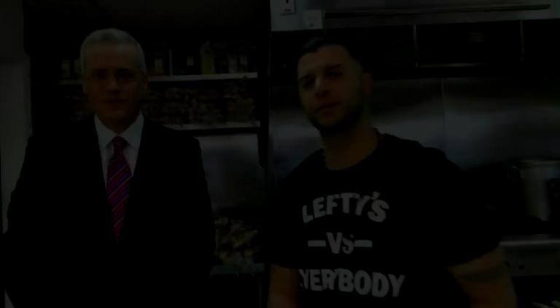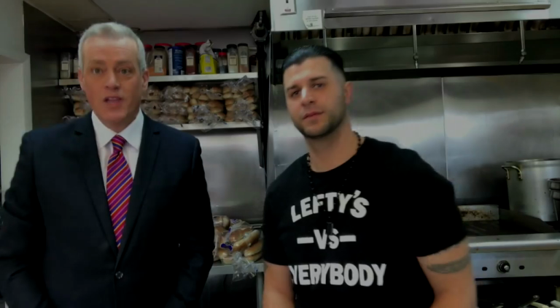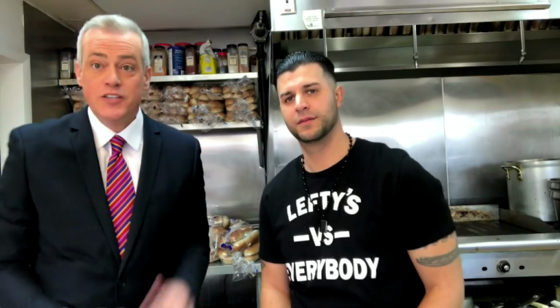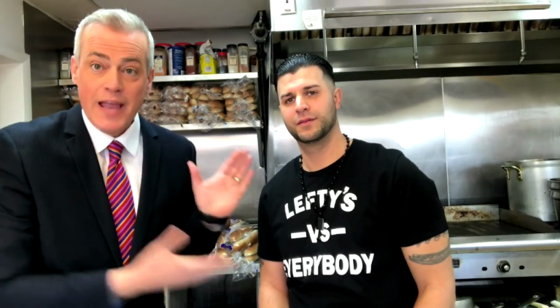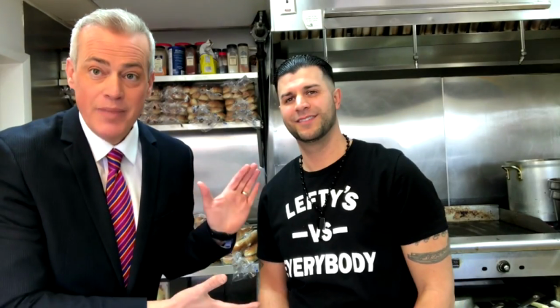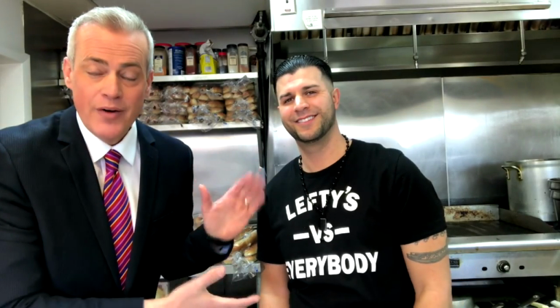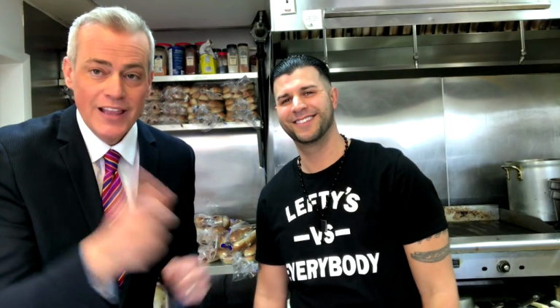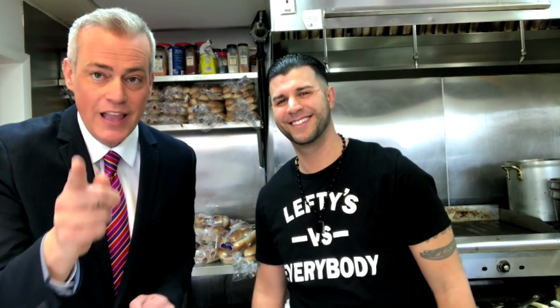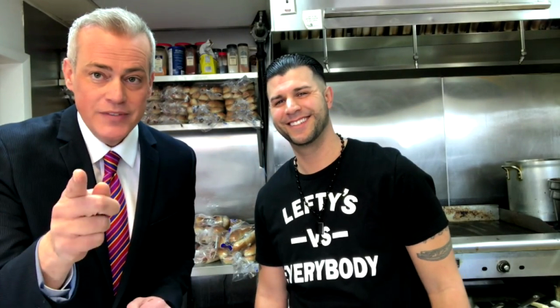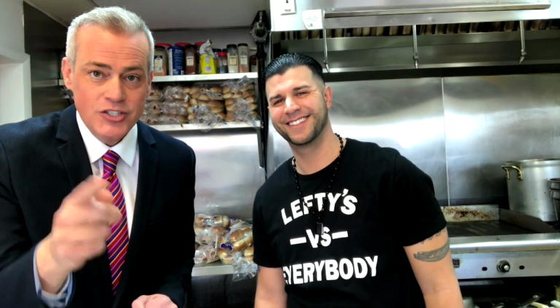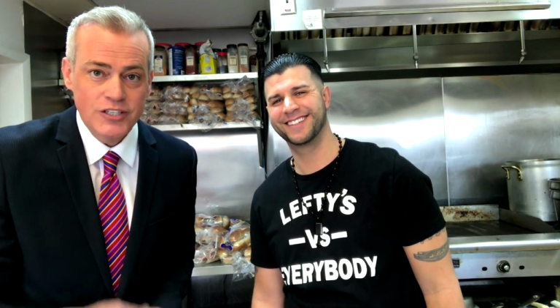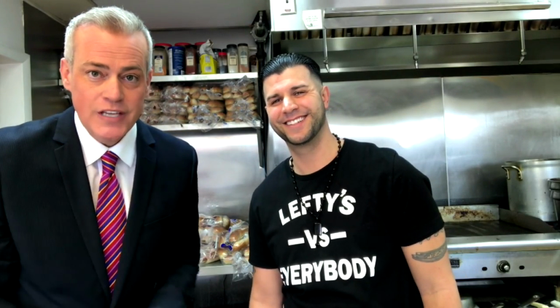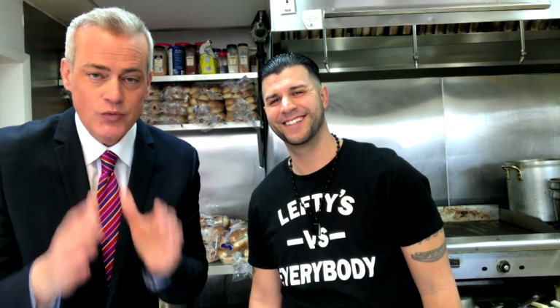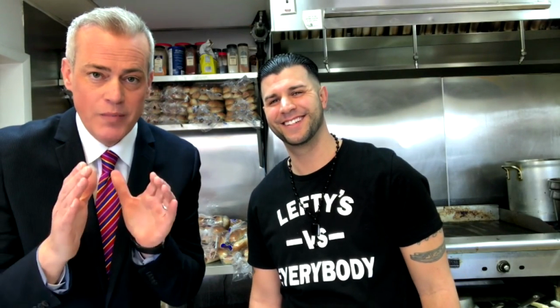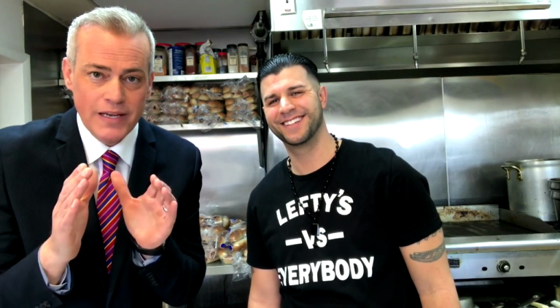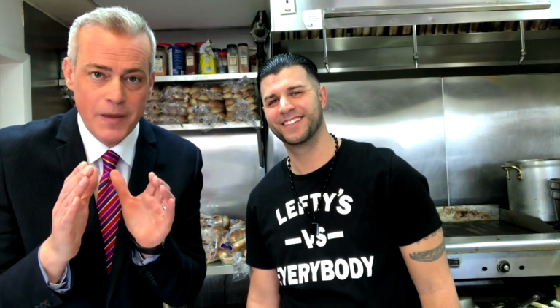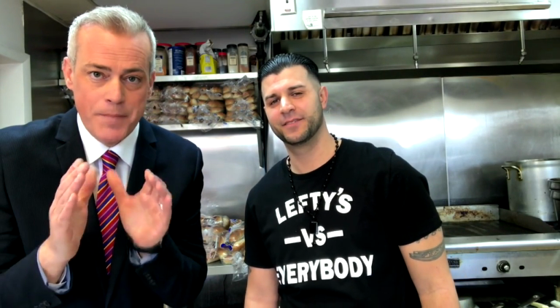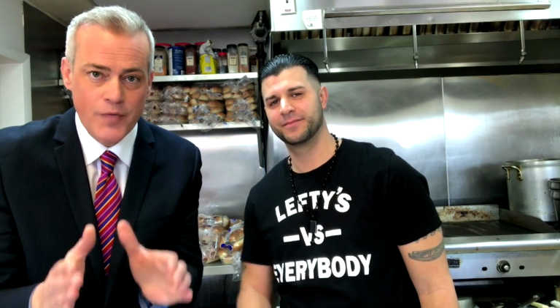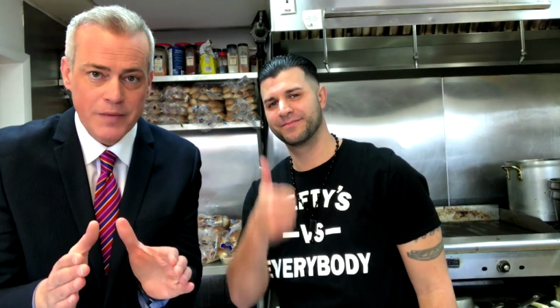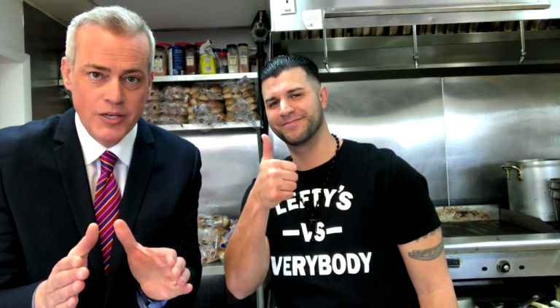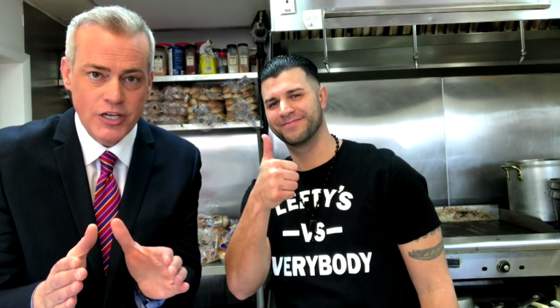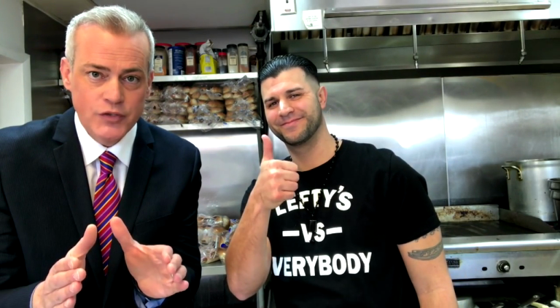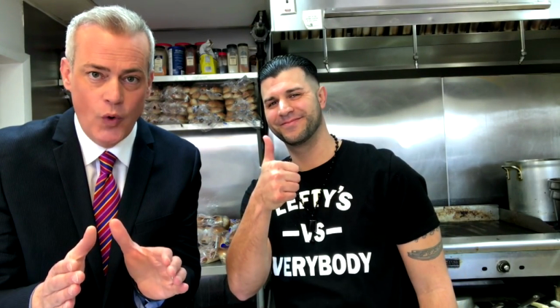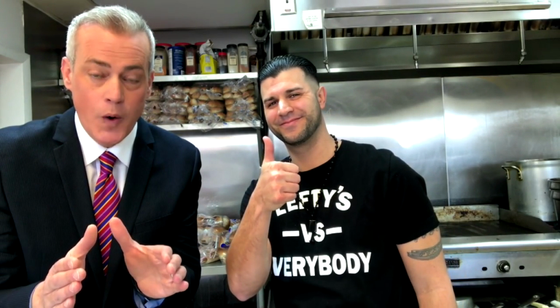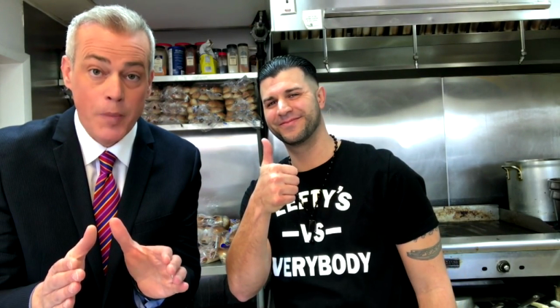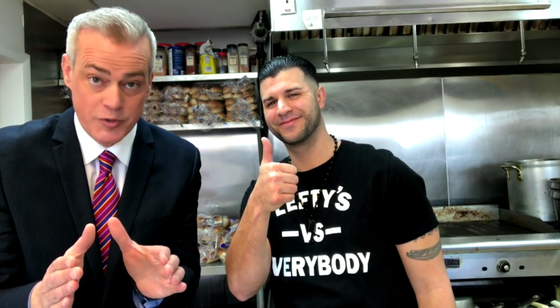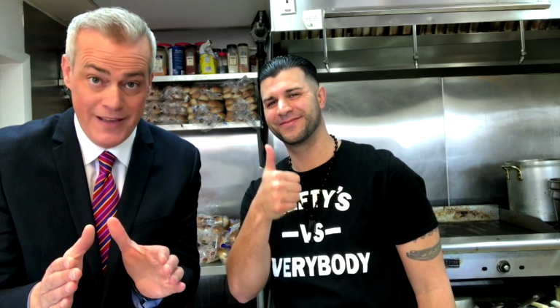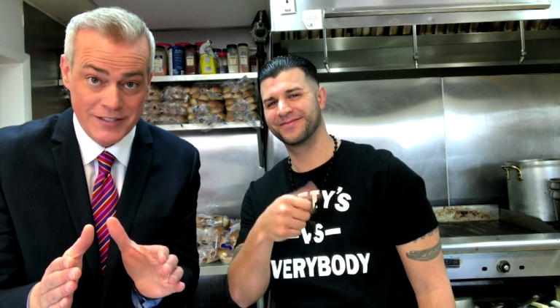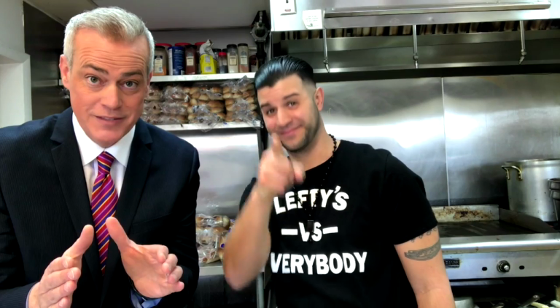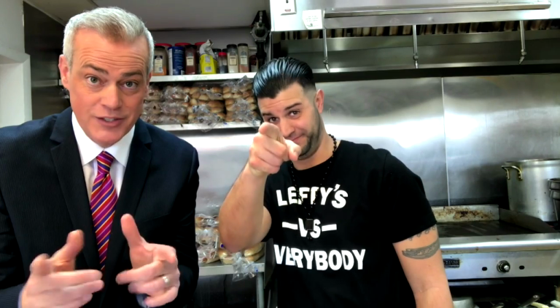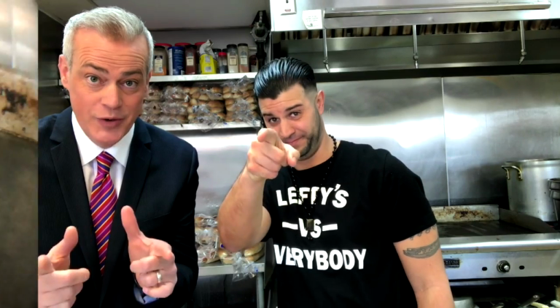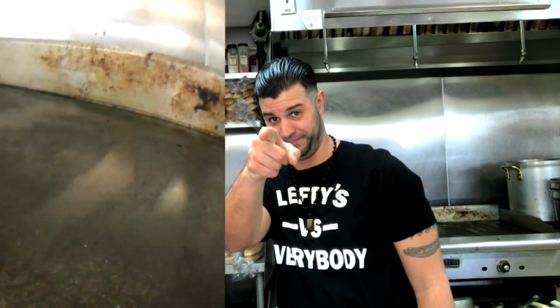Sam Berry, Lefty's Cheesesteaks. We're making the perfect munchies for March Madness. Let's do it.